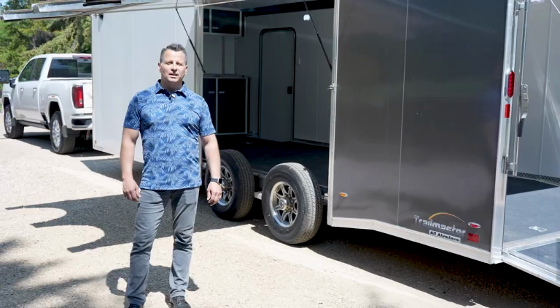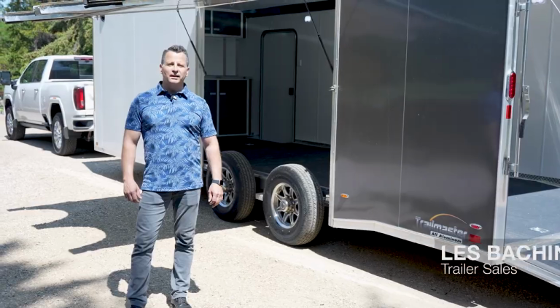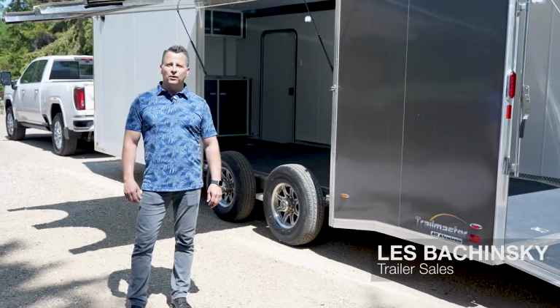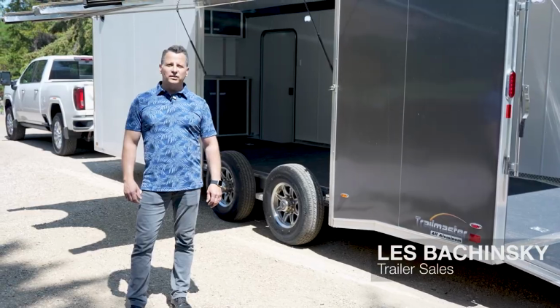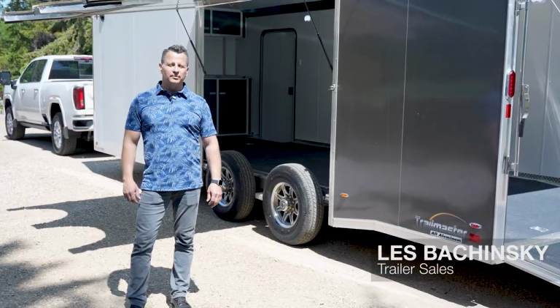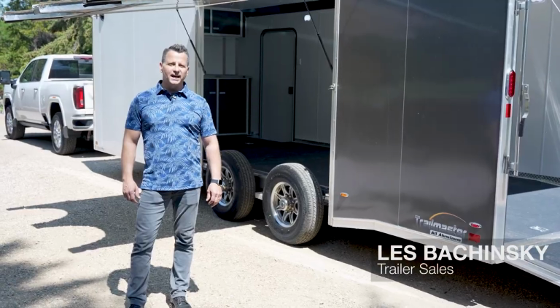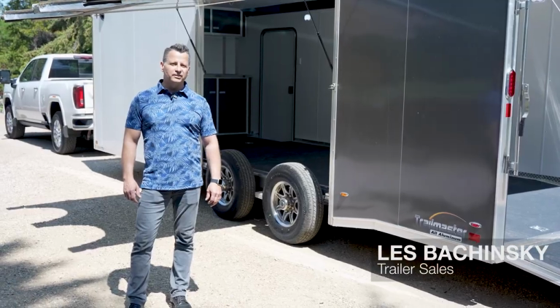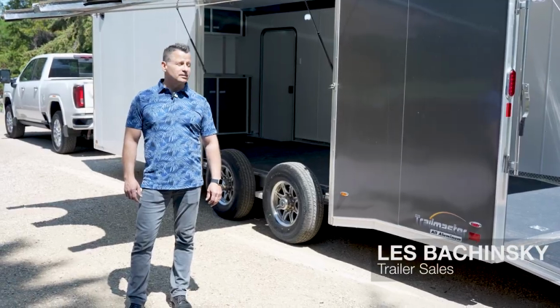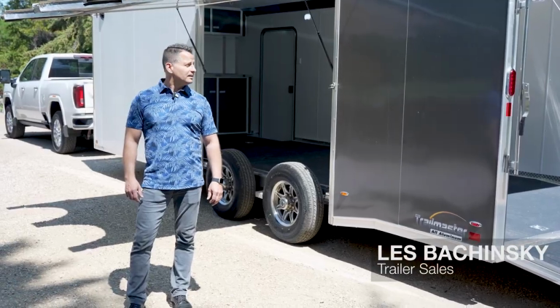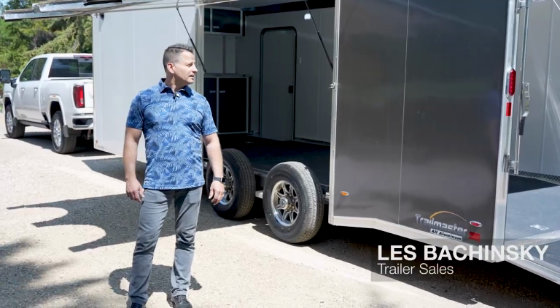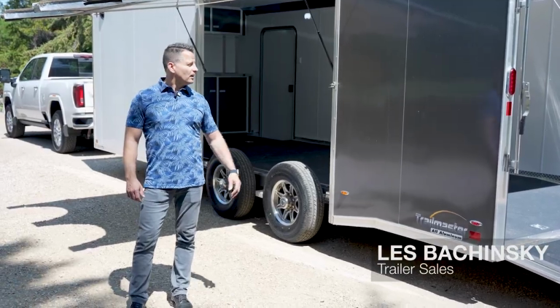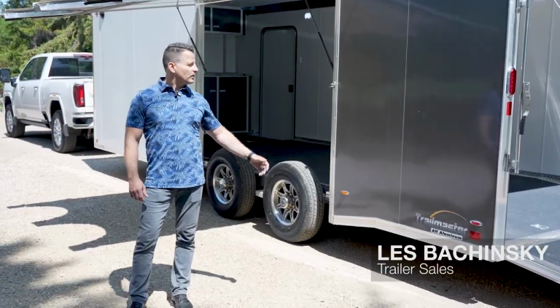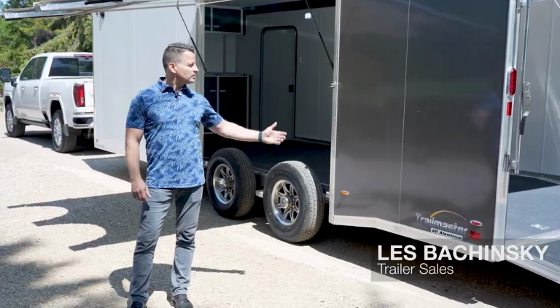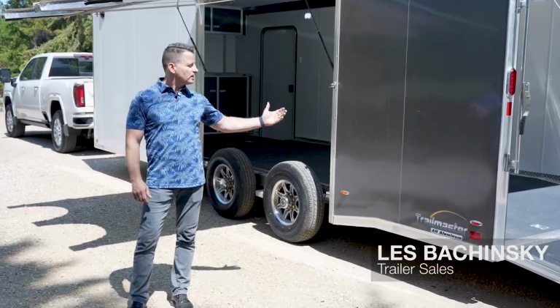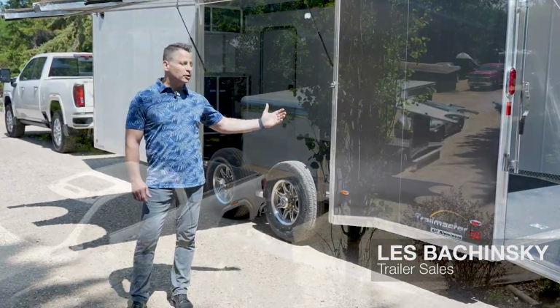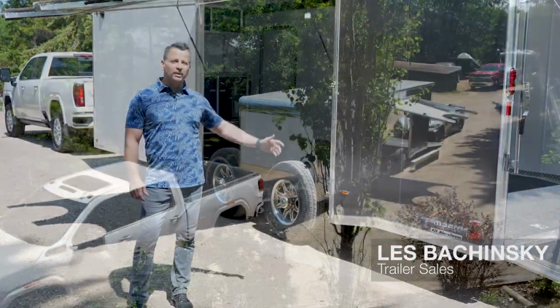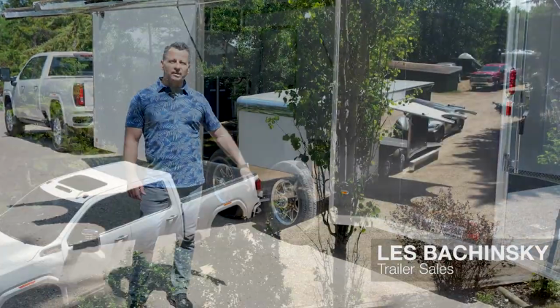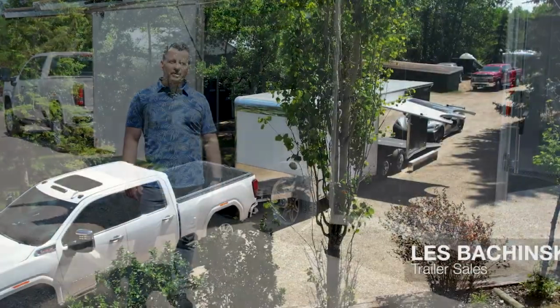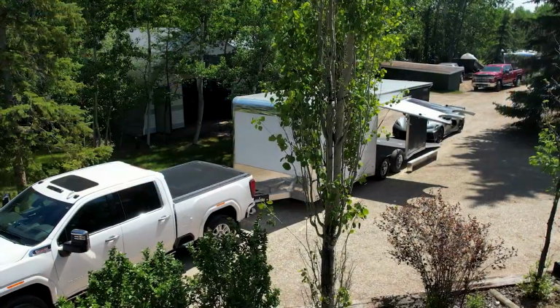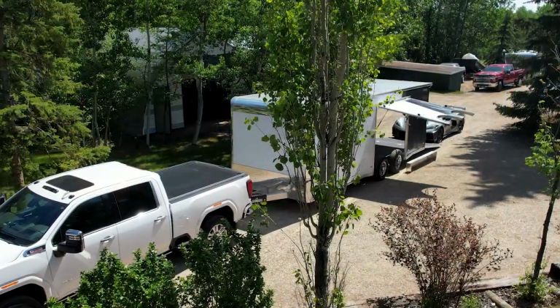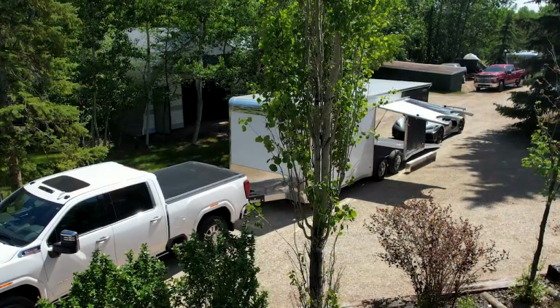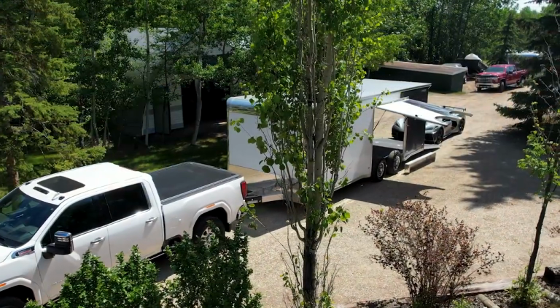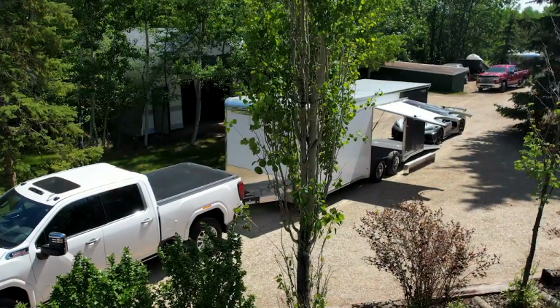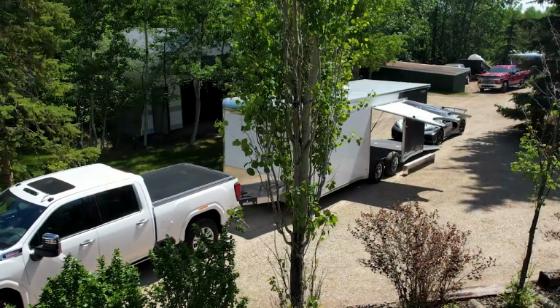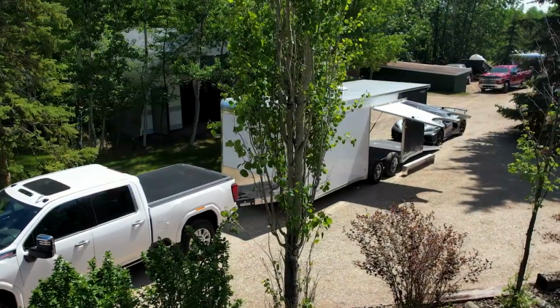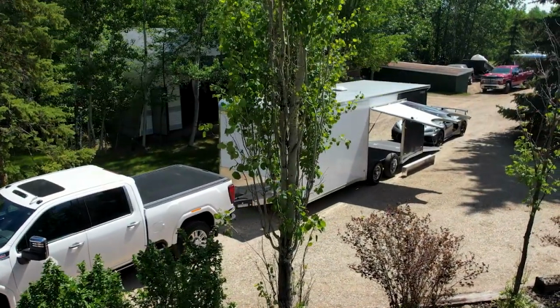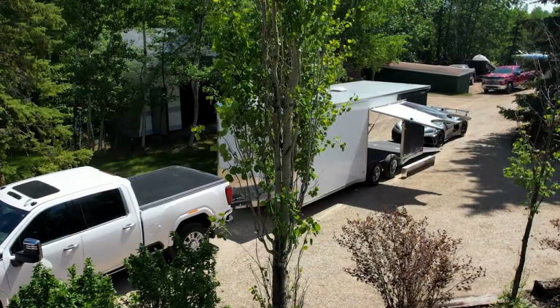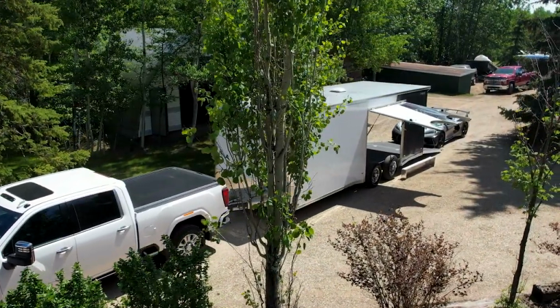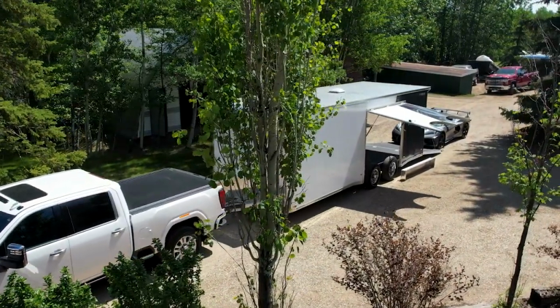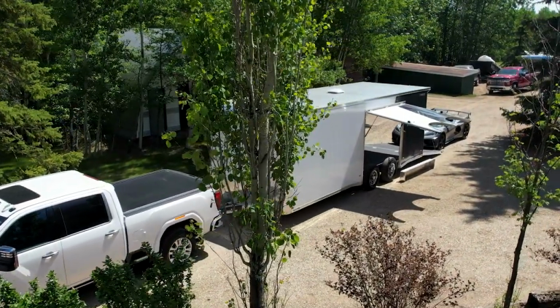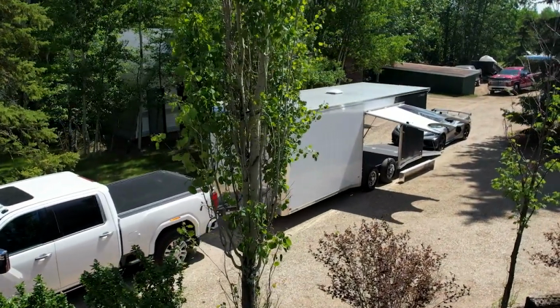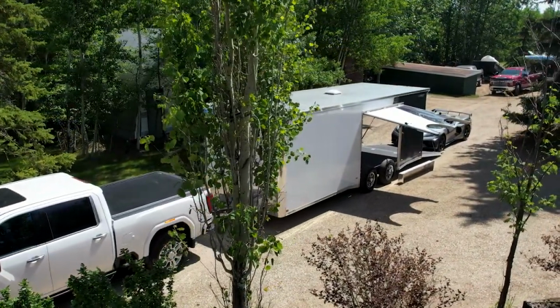Hi folks, I'm Les. I wanted to talk to you quickly about the Legend TMR 24-foot Car Hauler.